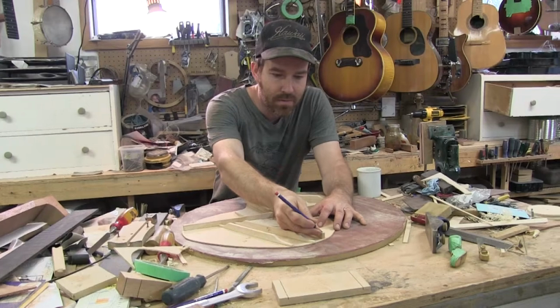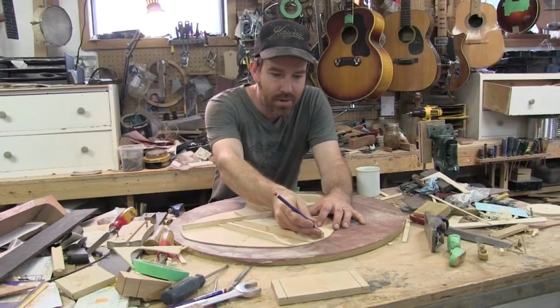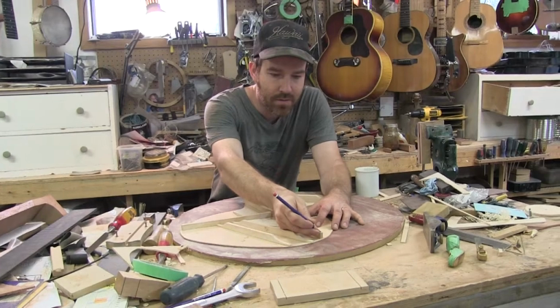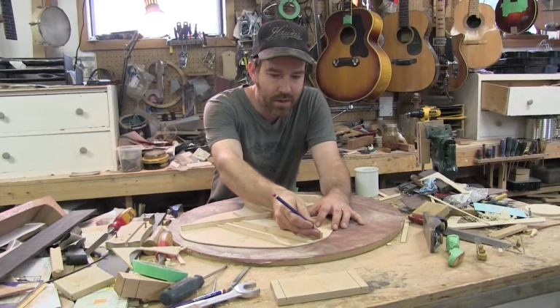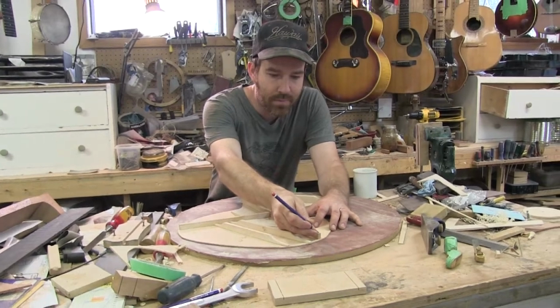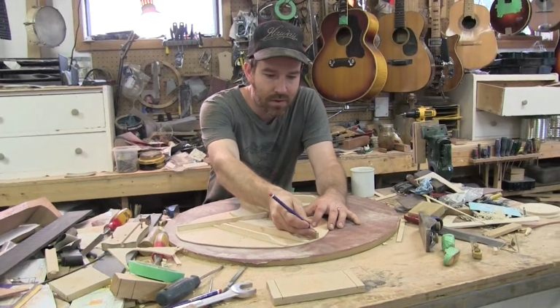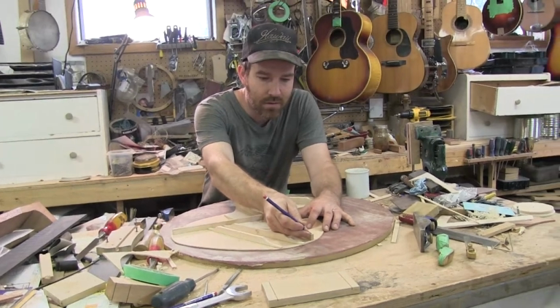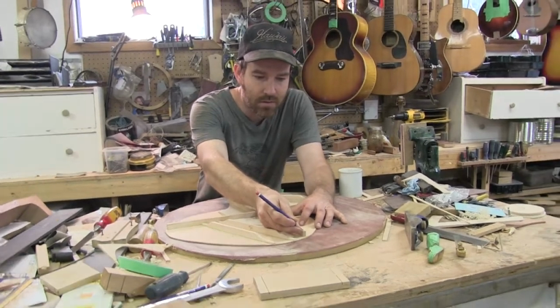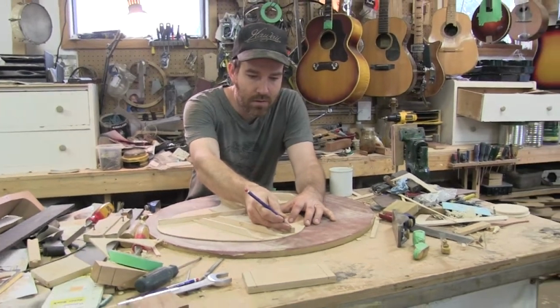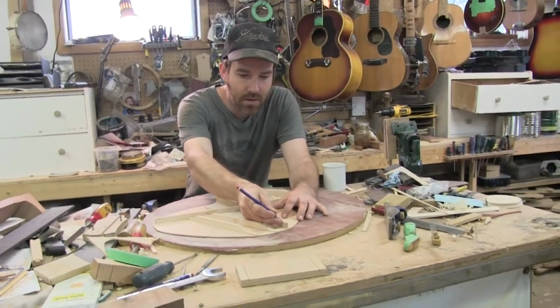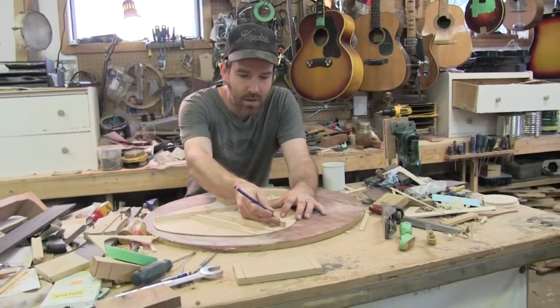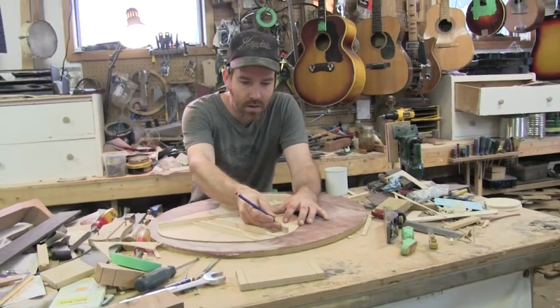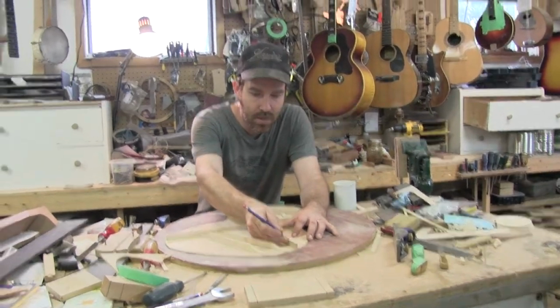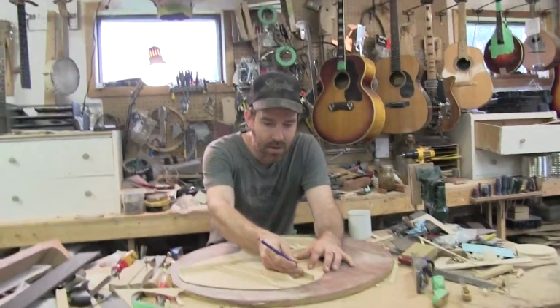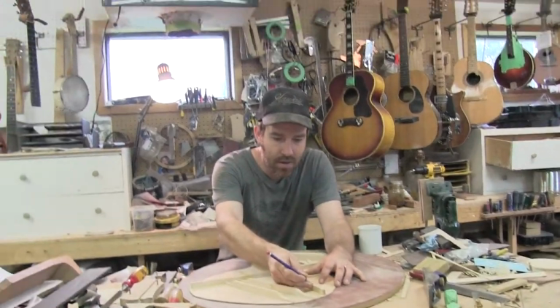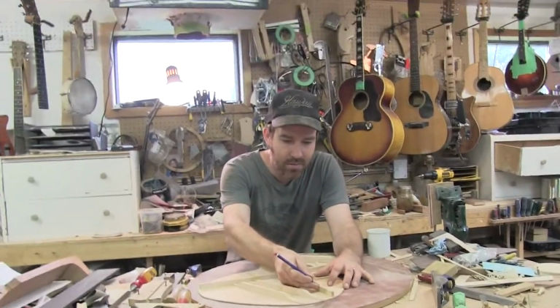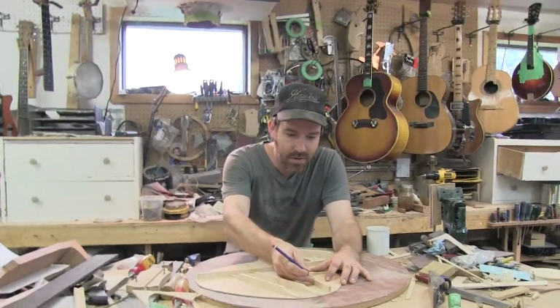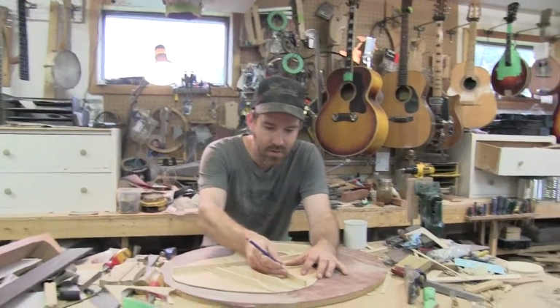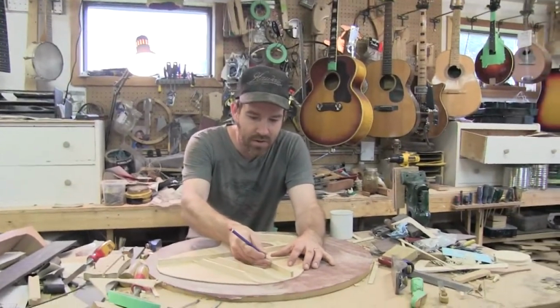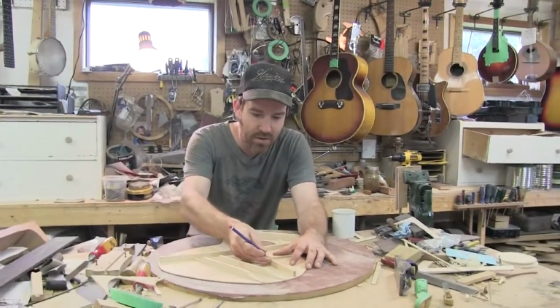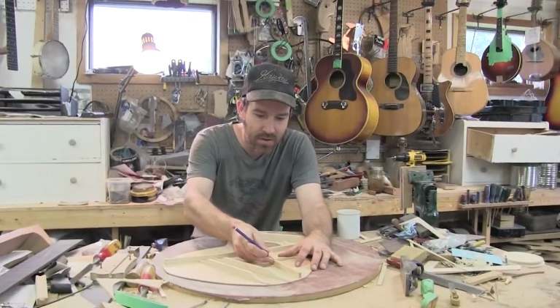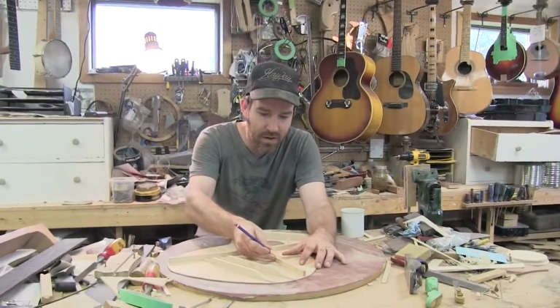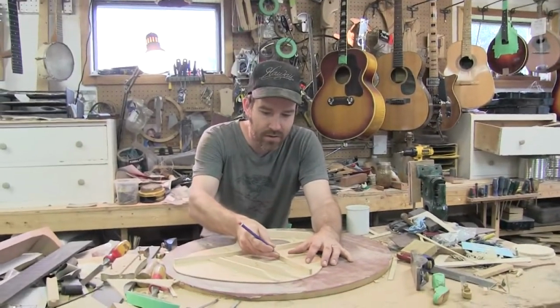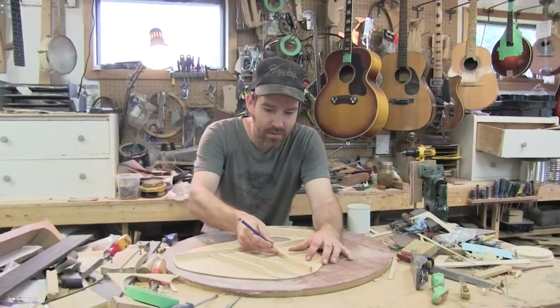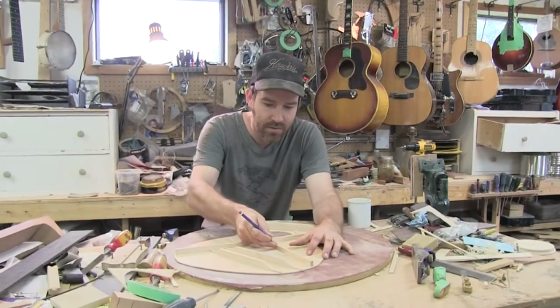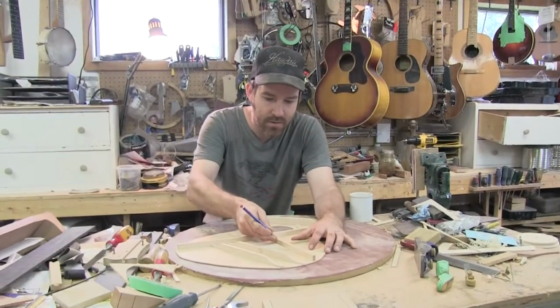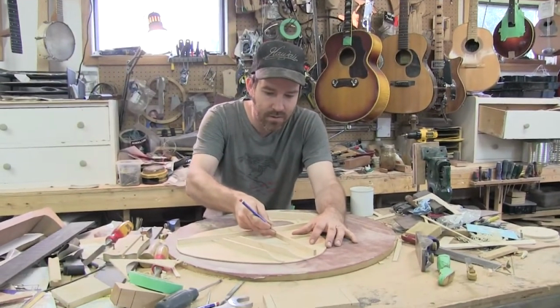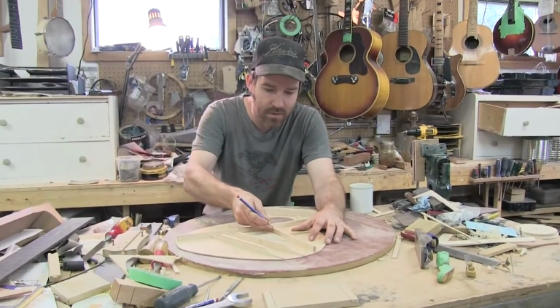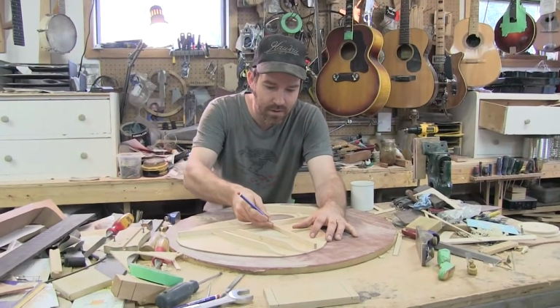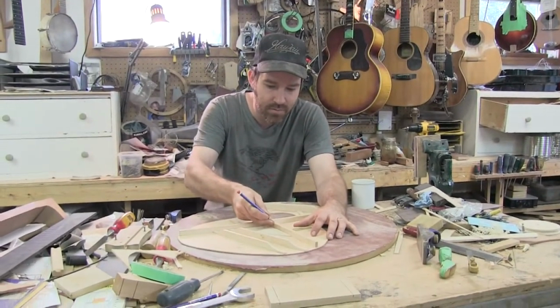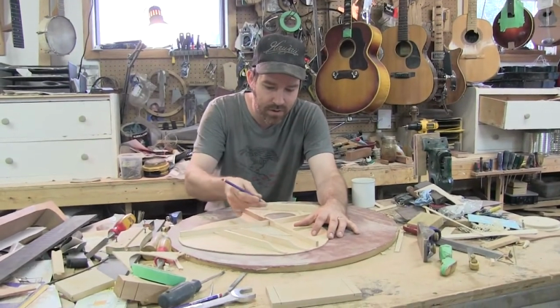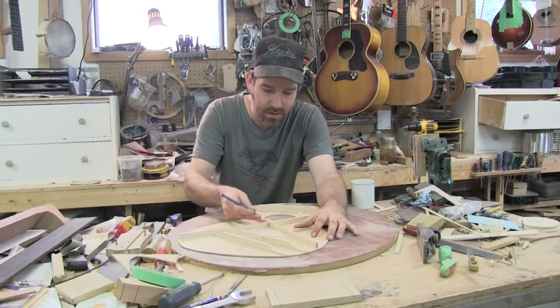What I'm going to do is take a pencil and draw a center line on these braces.